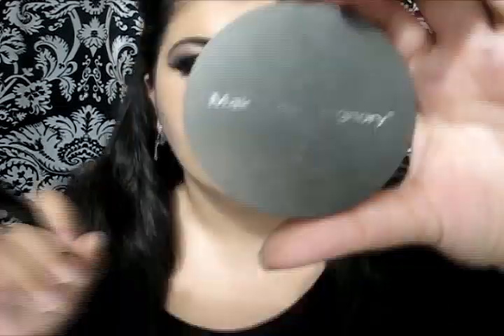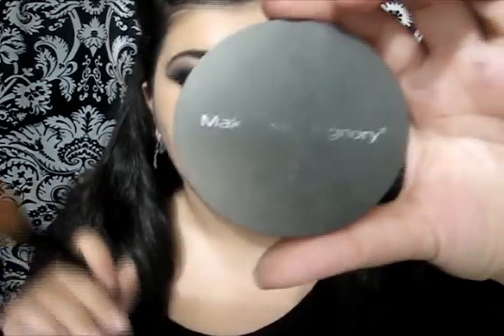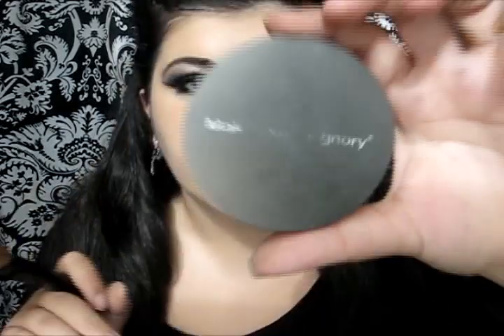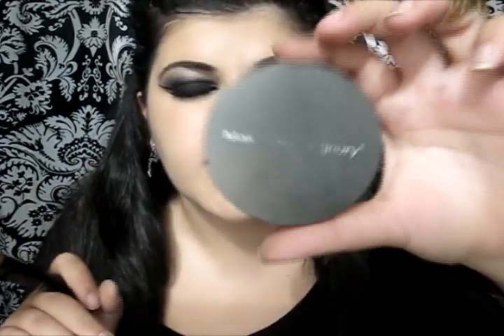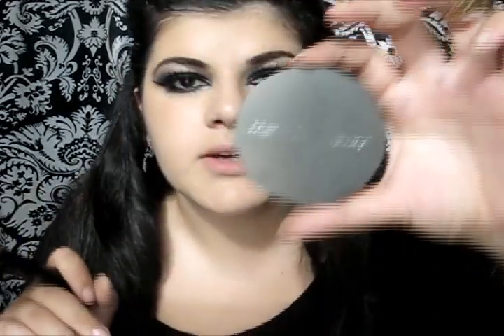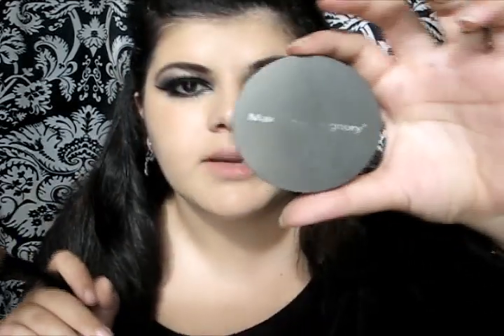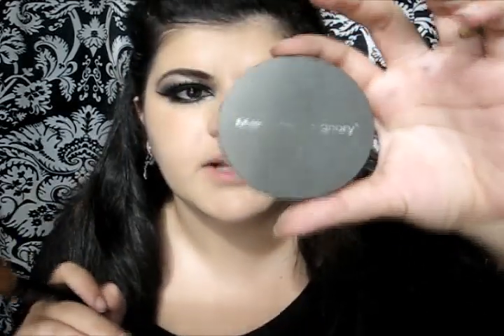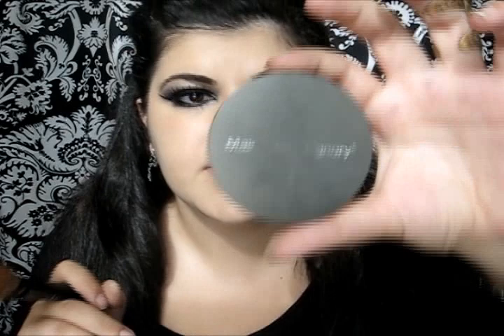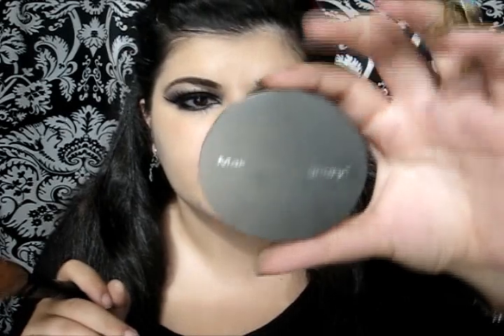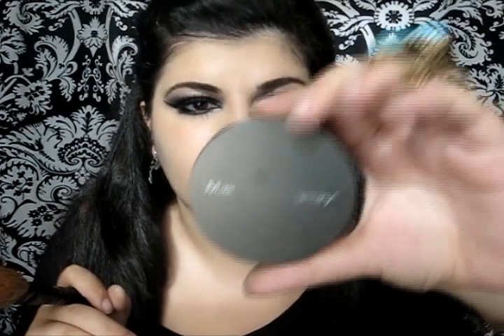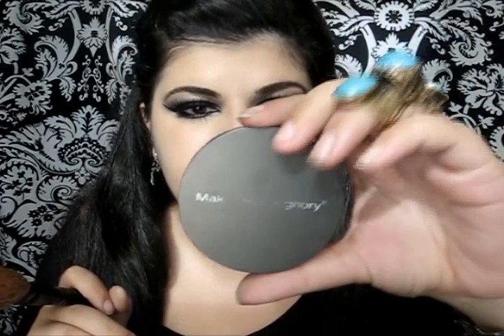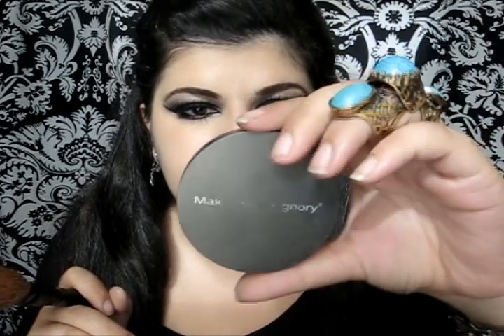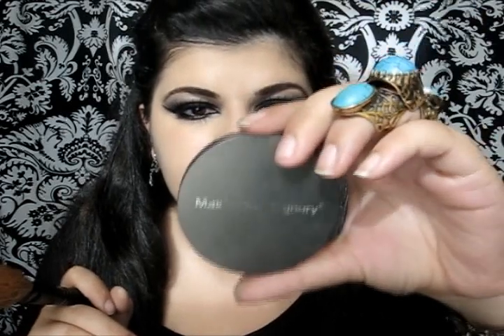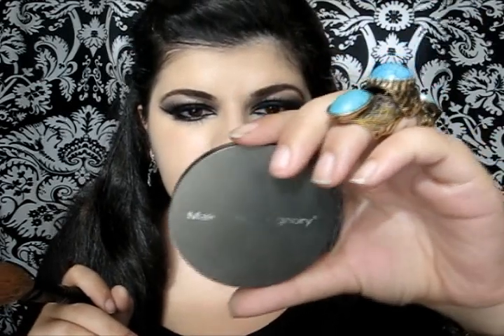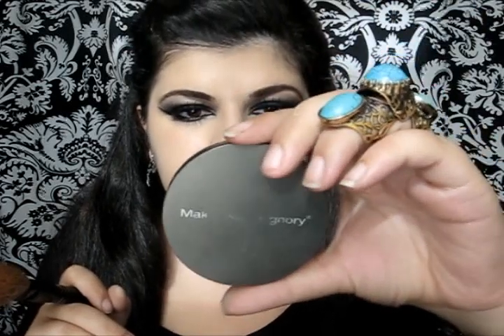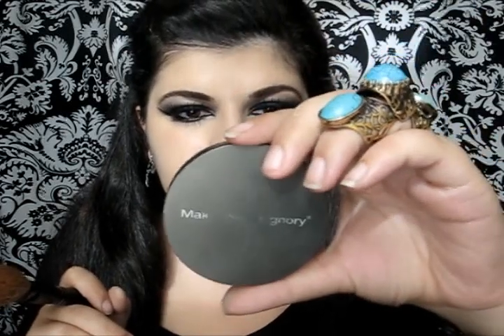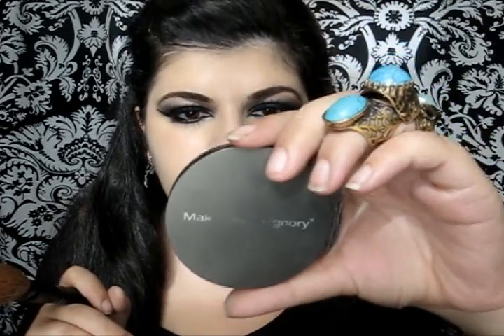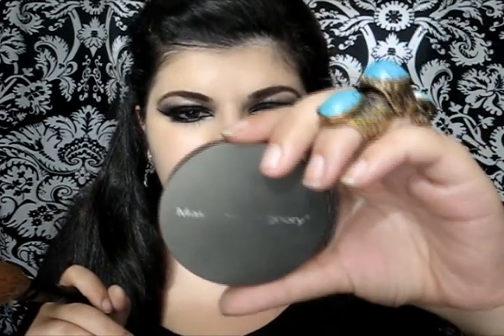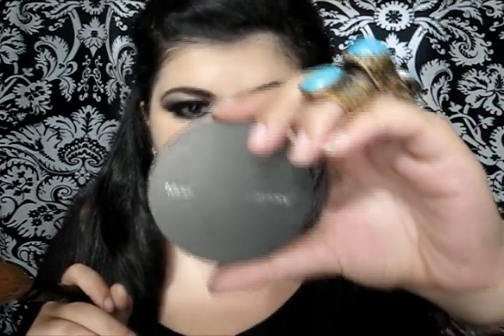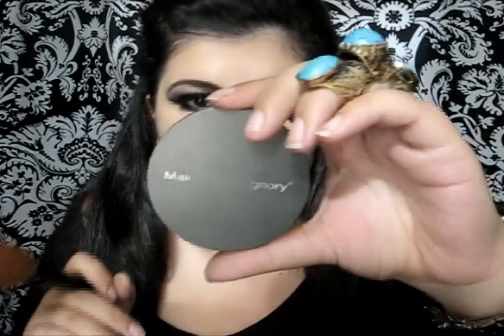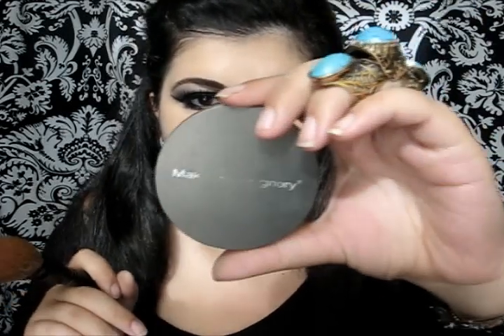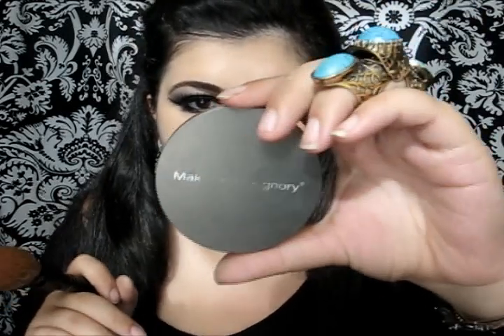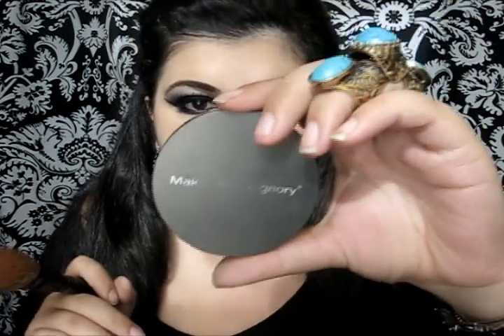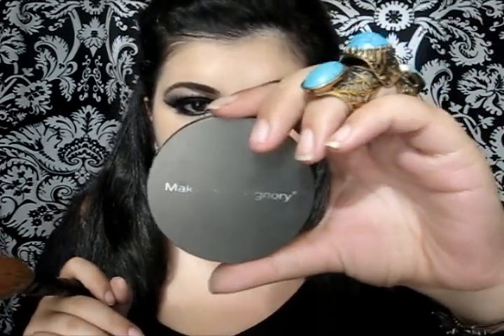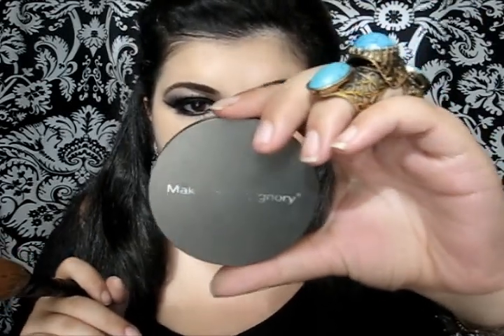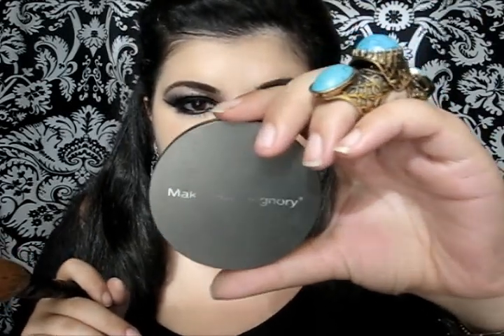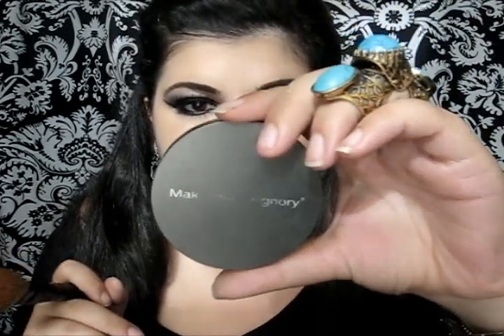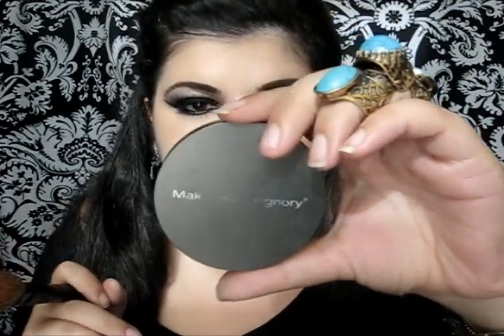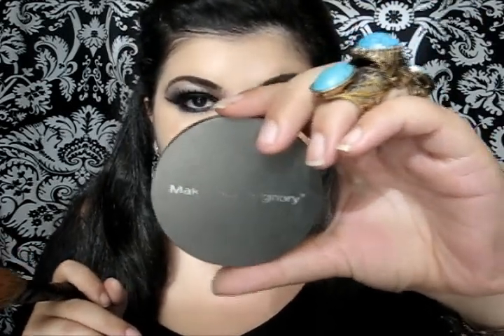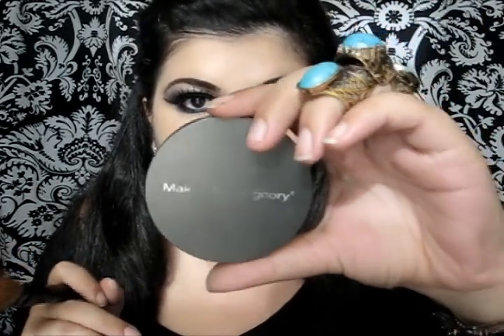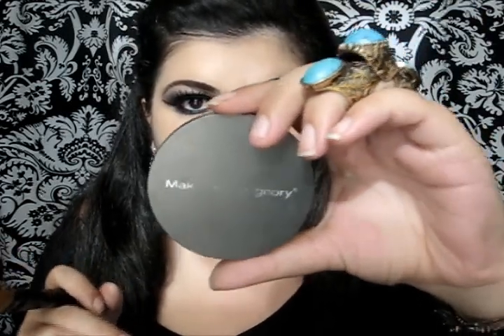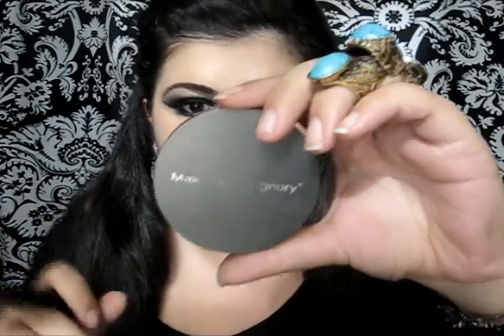Then I'm gonna apply some bronzer. This is Mudd's bronzer, it's called Endless Sunshine.